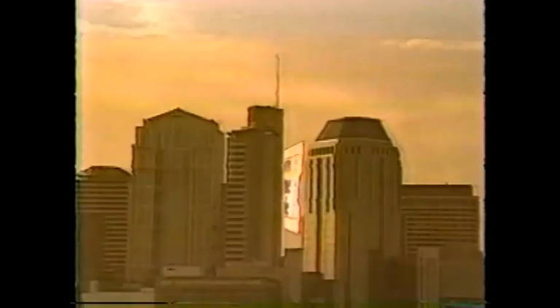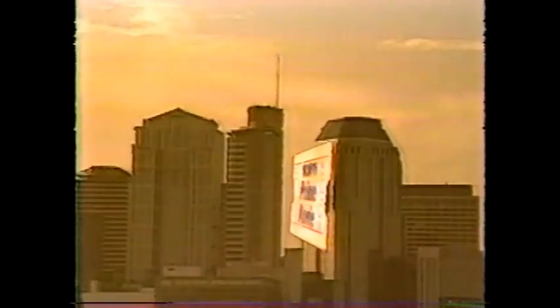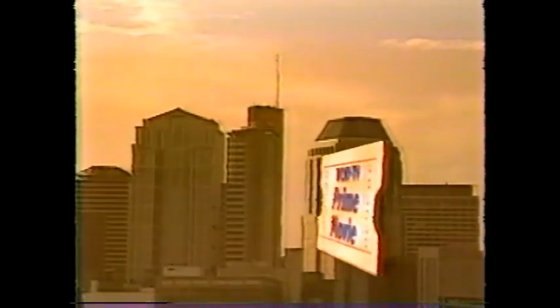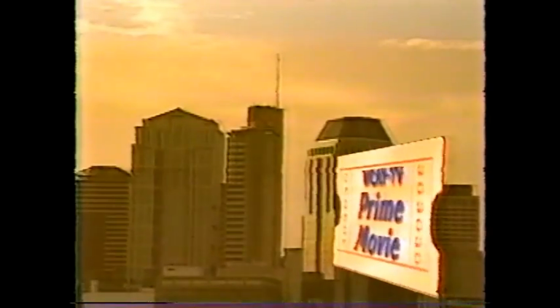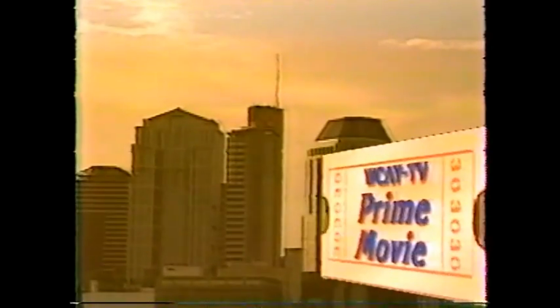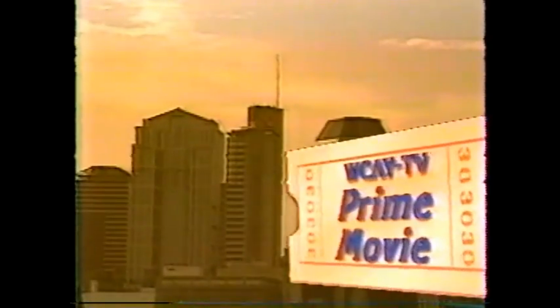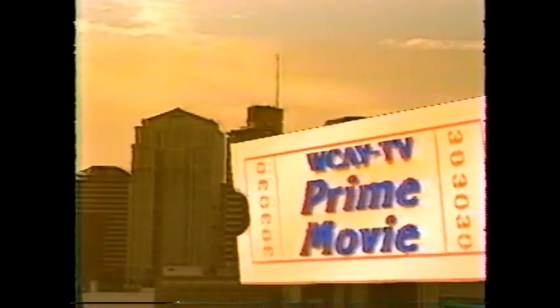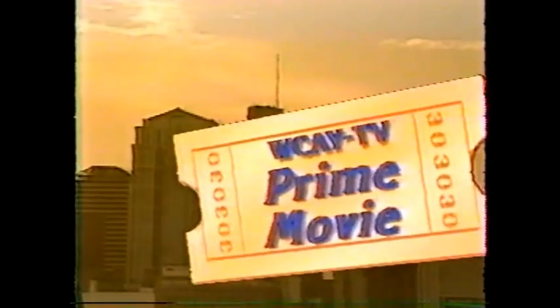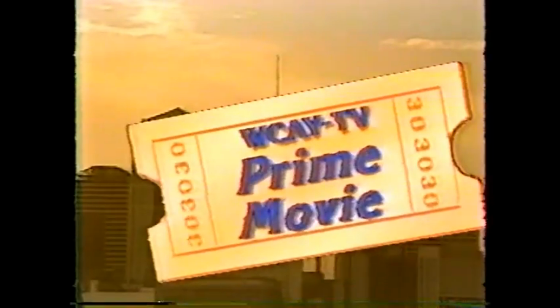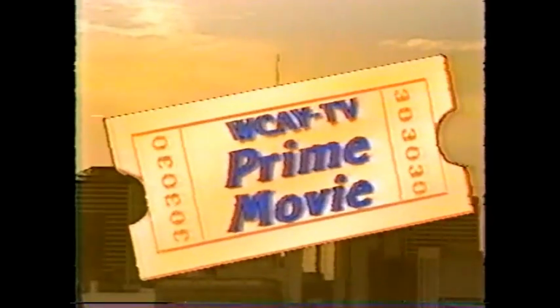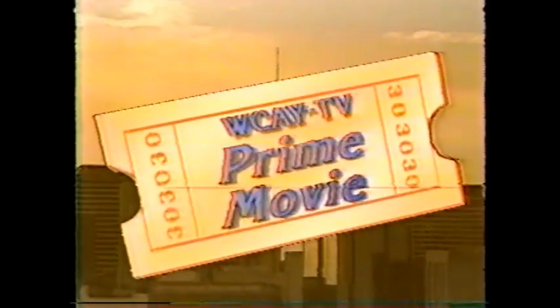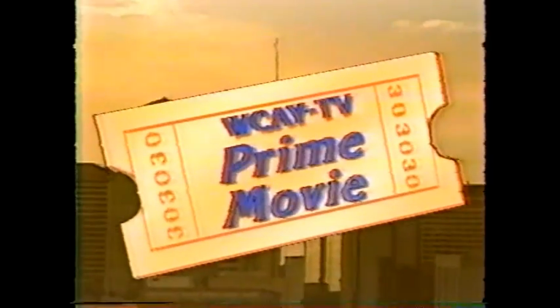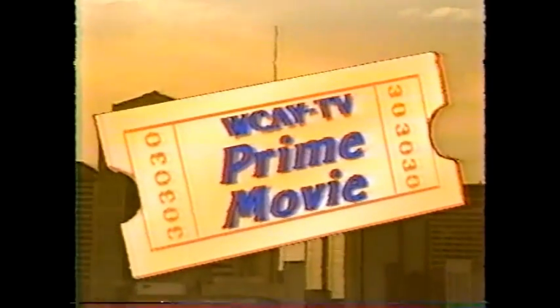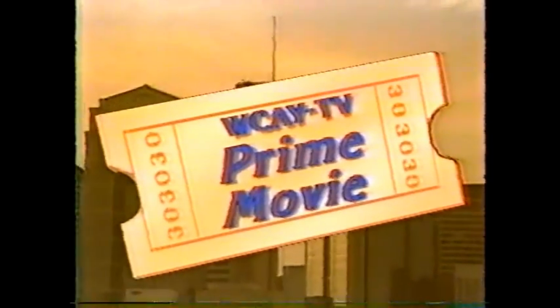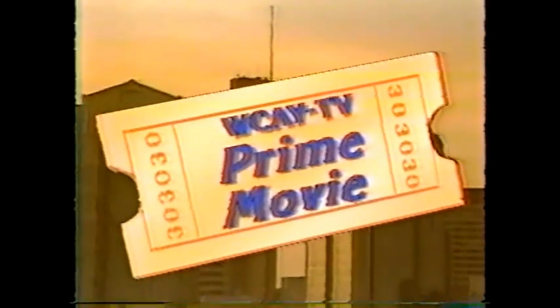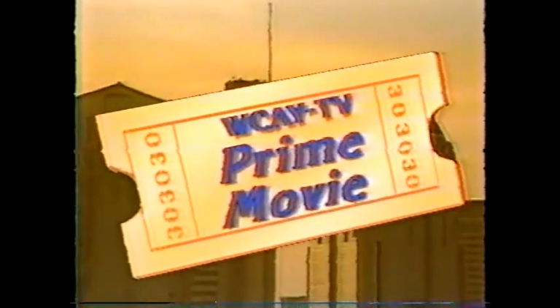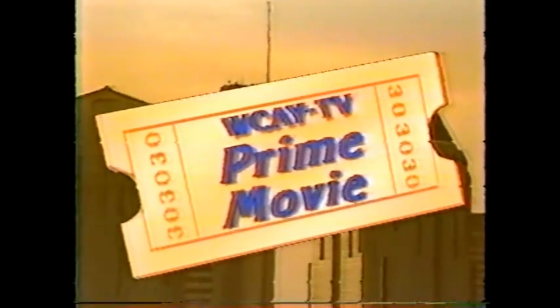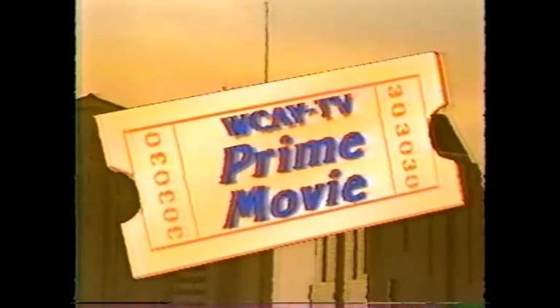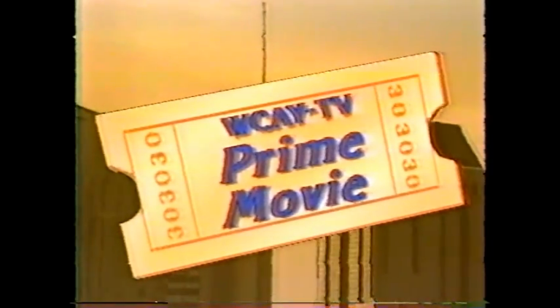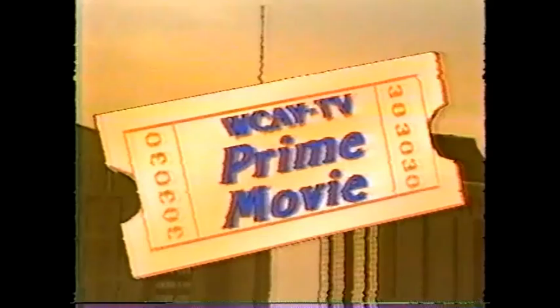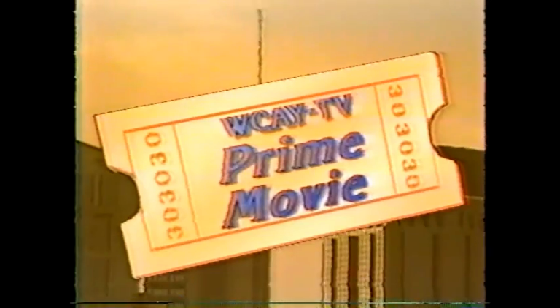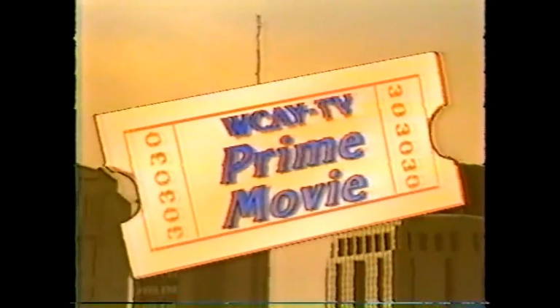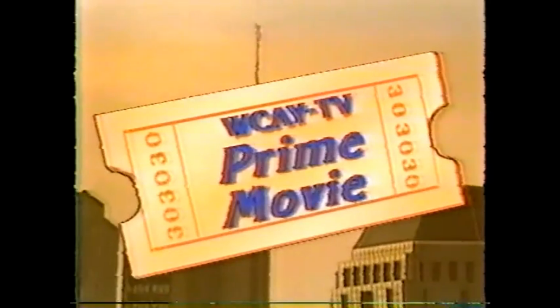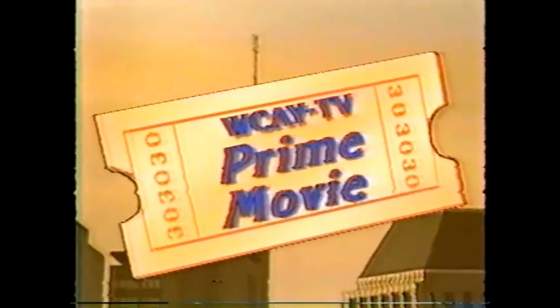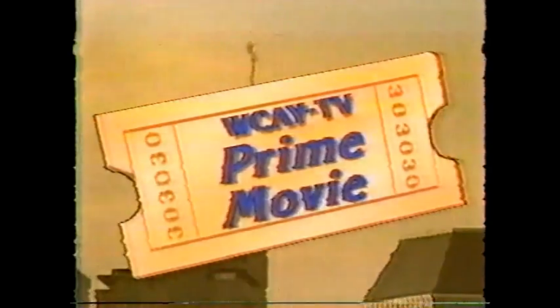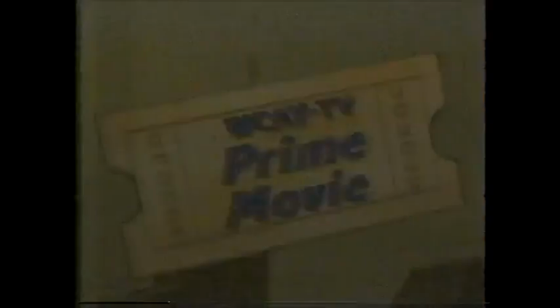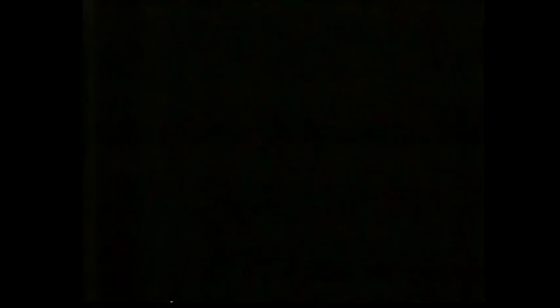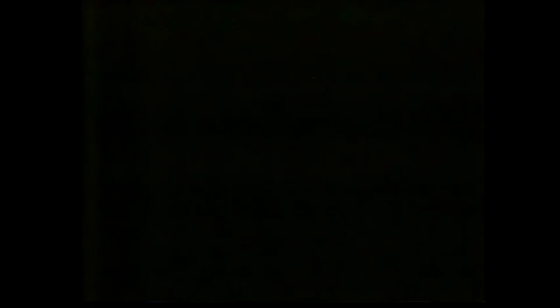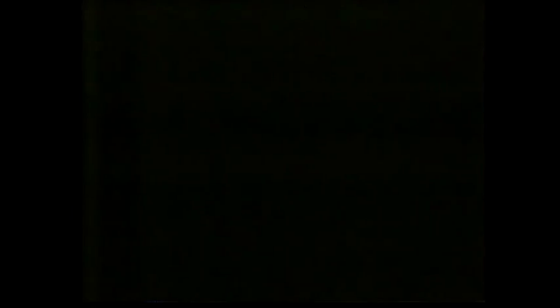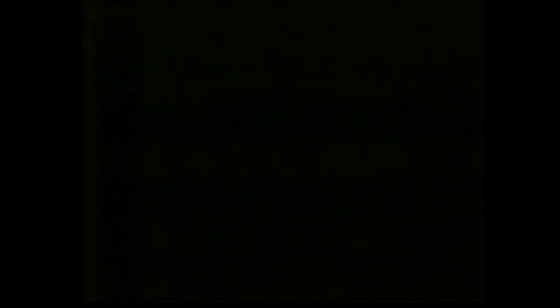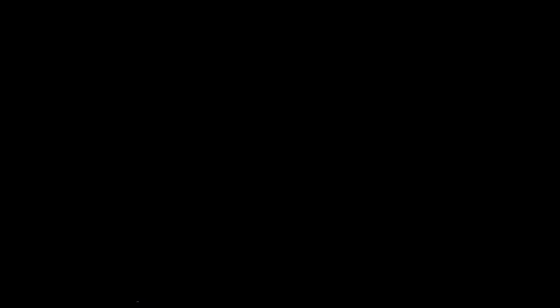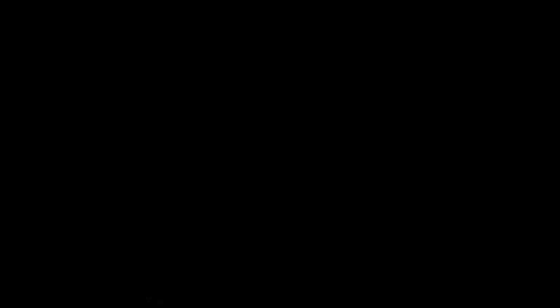And now, back to Hitchcock's The Man Who Knew Too Much, on WCAY-TV Channel 30.